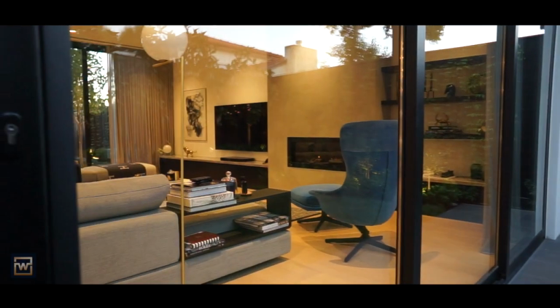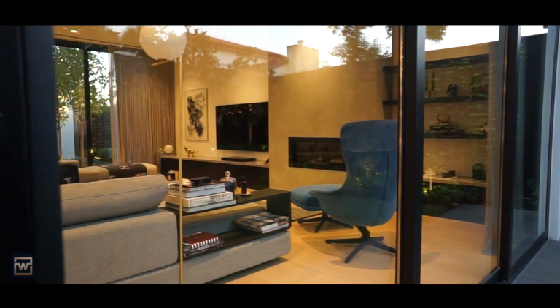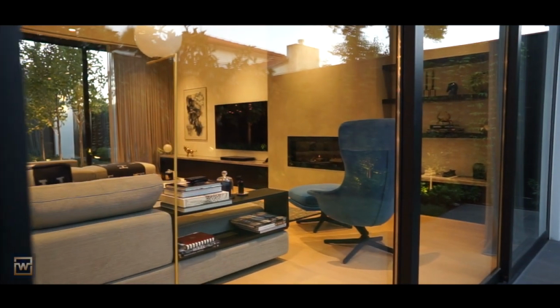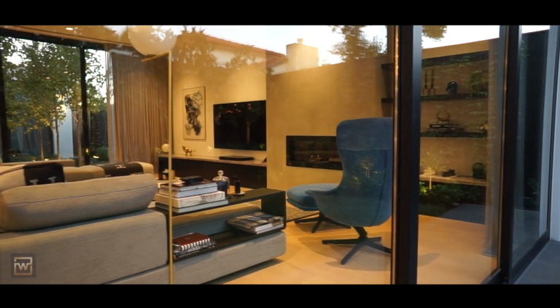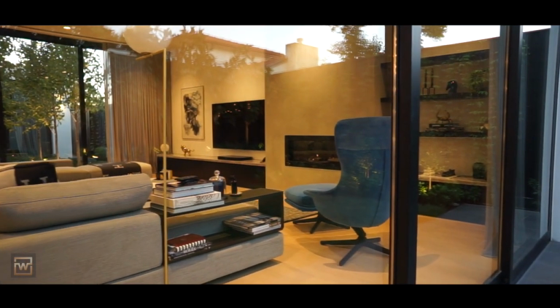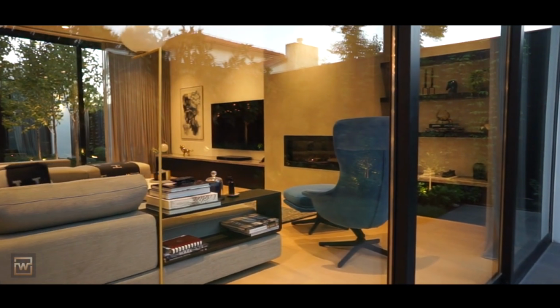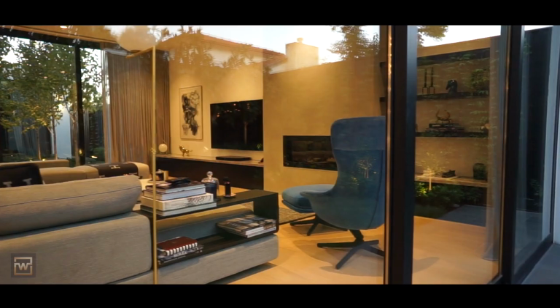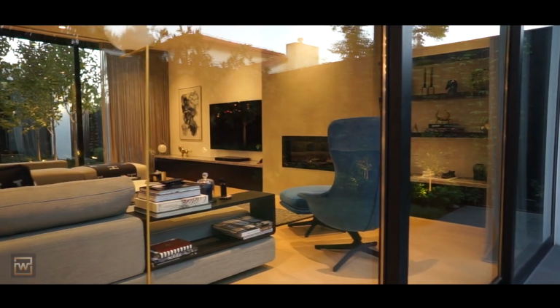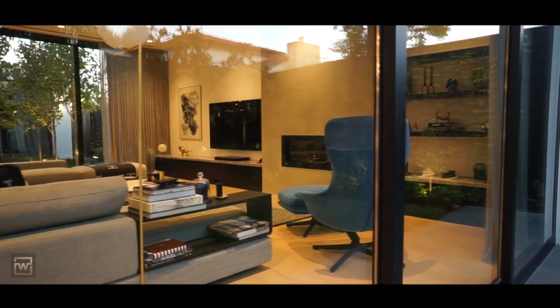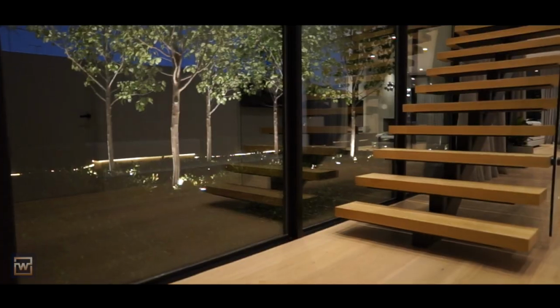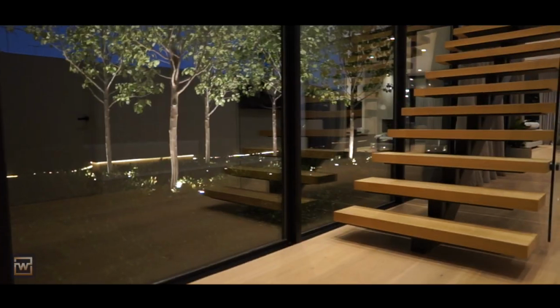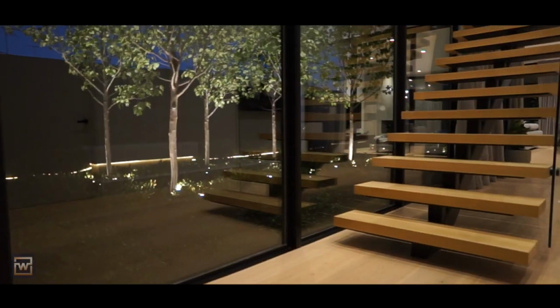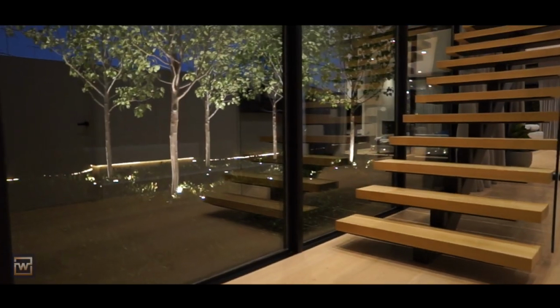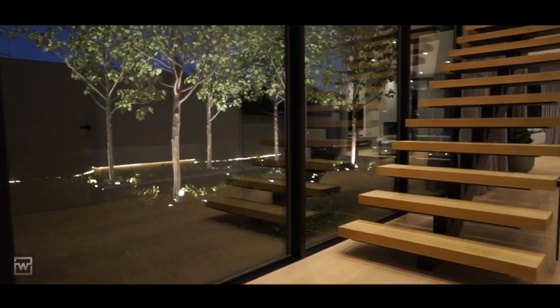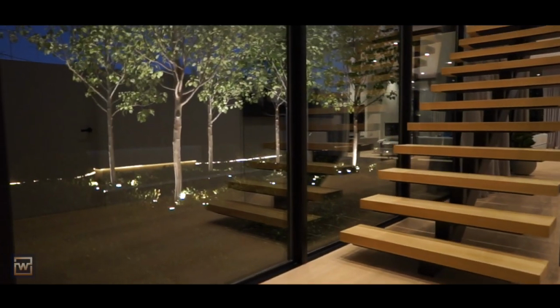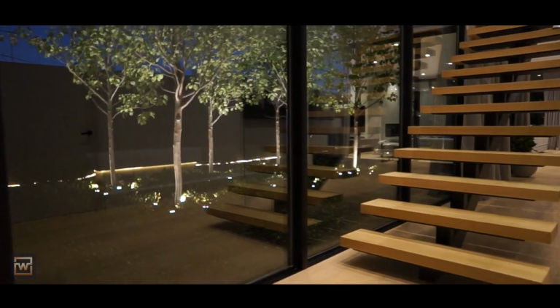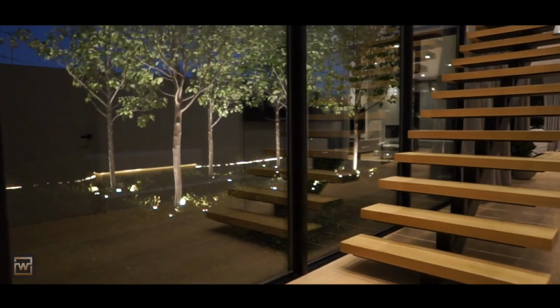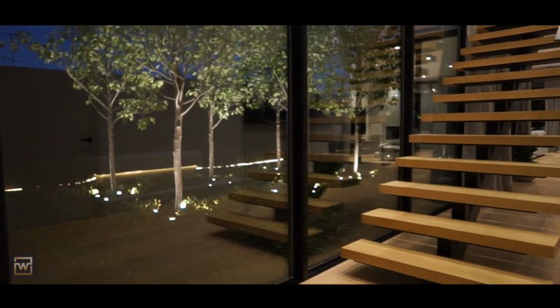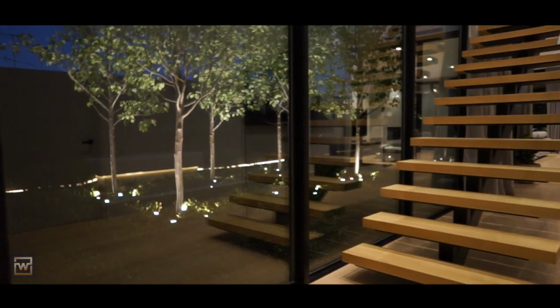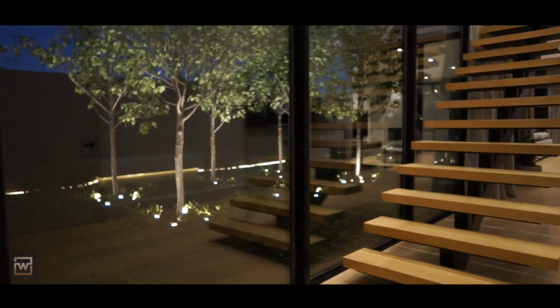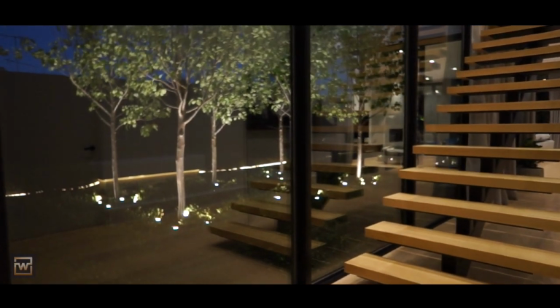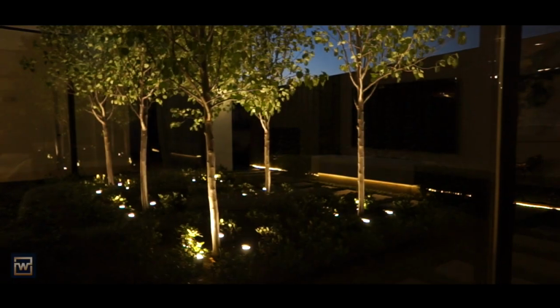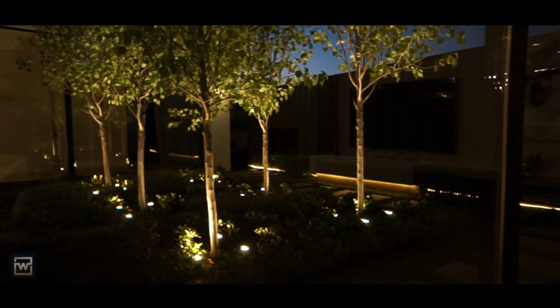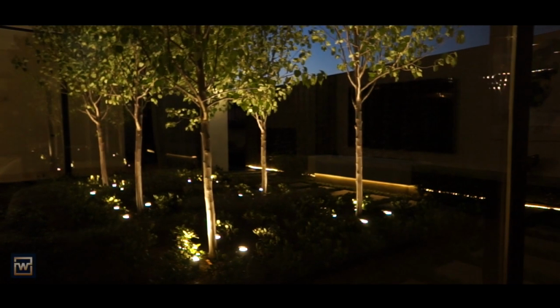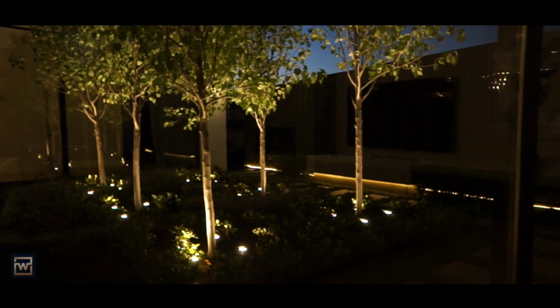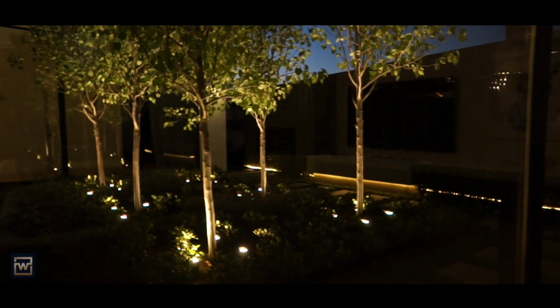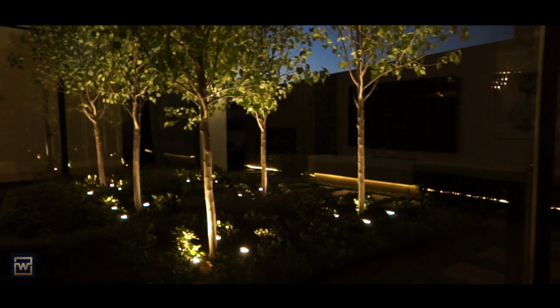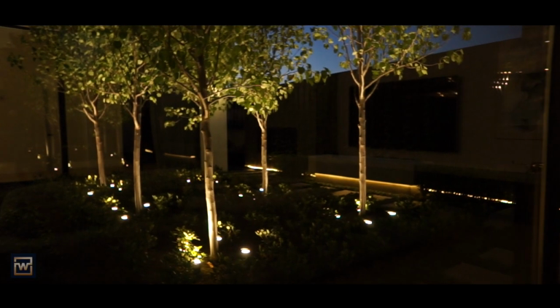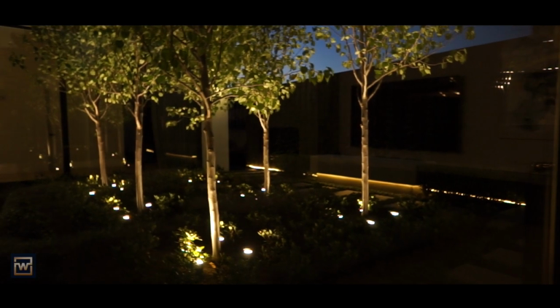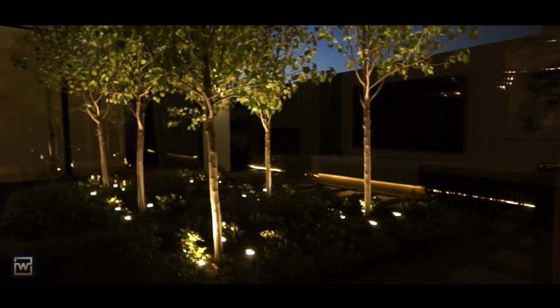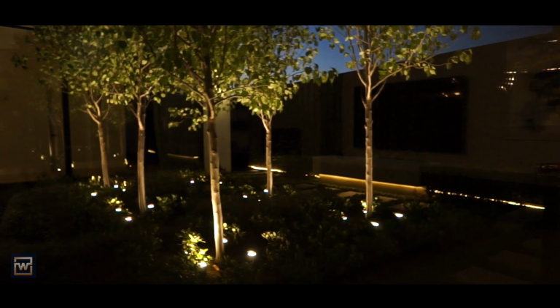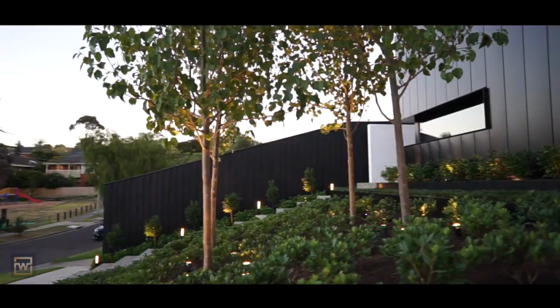The true value of what is on offer in this flawless home can only be appreciated through physical inspection.